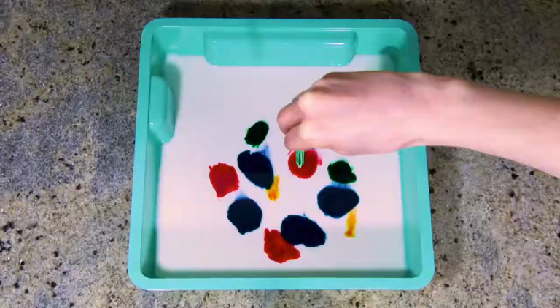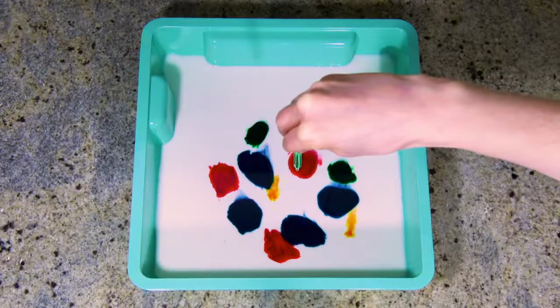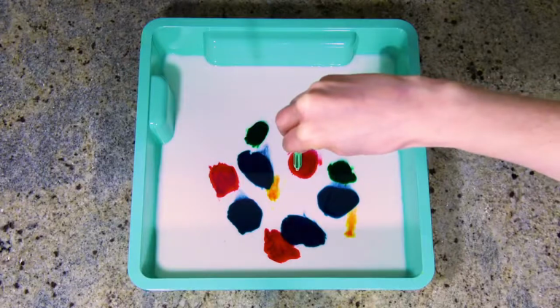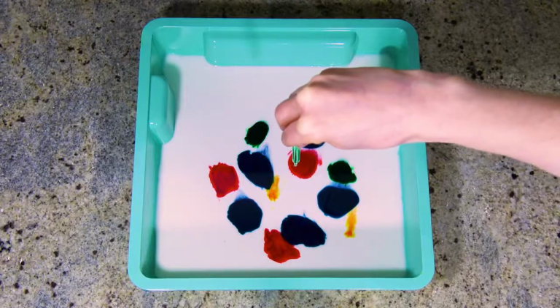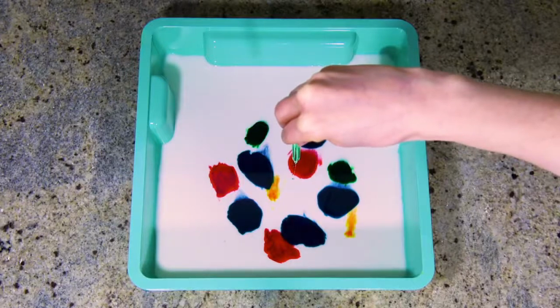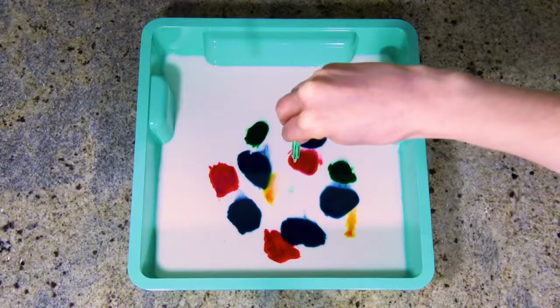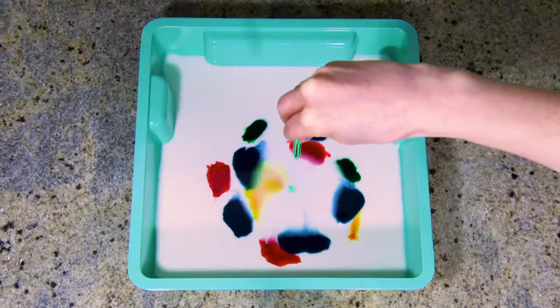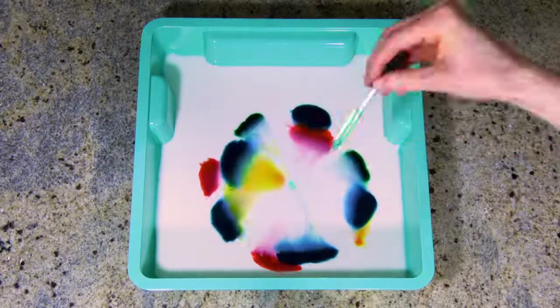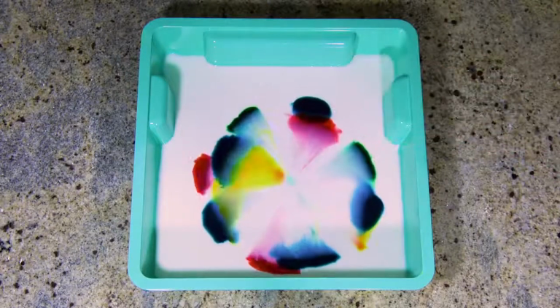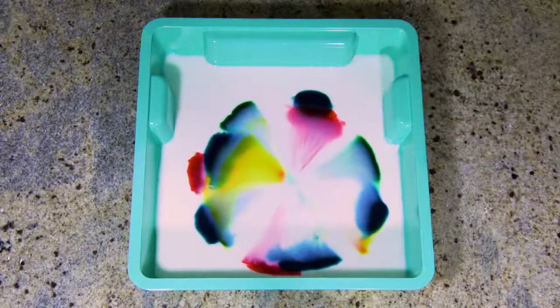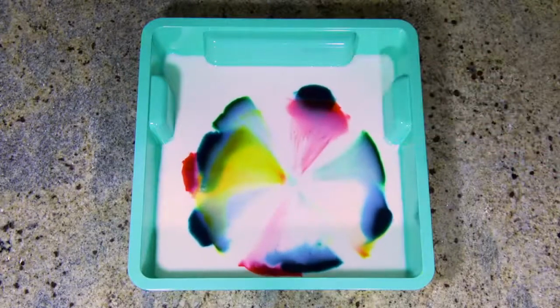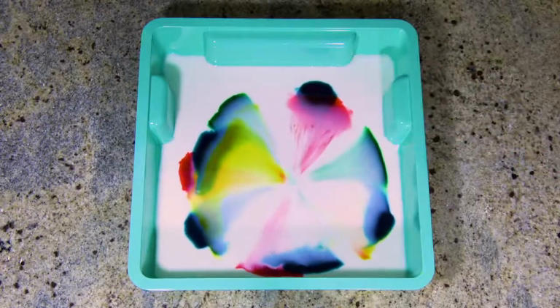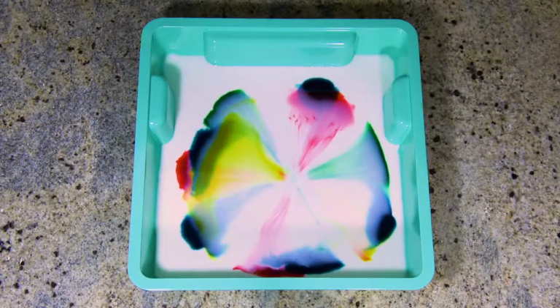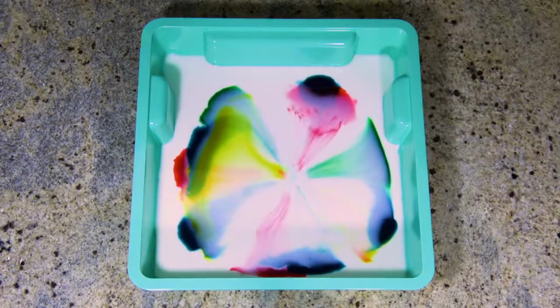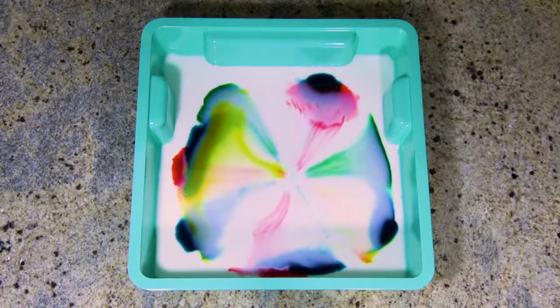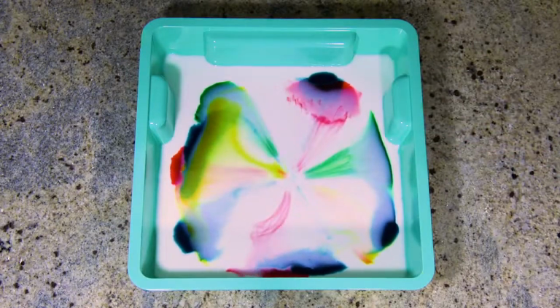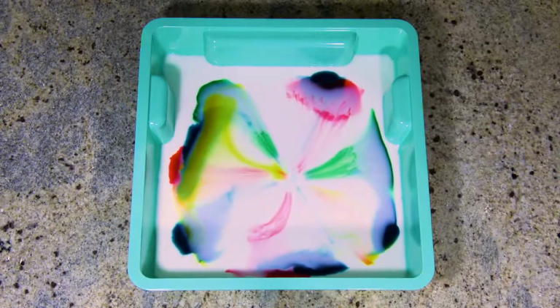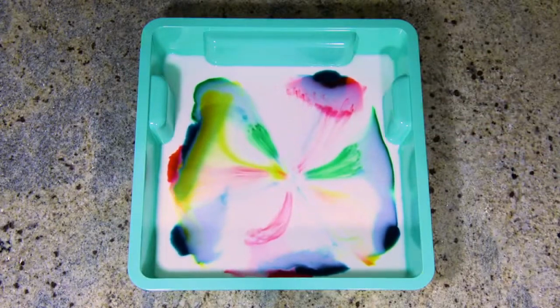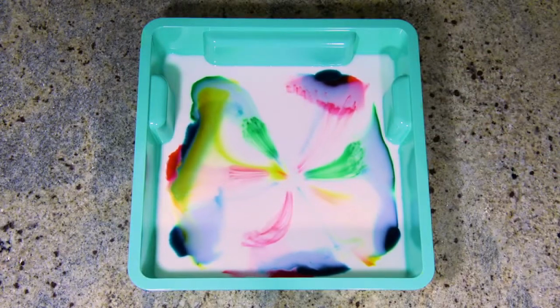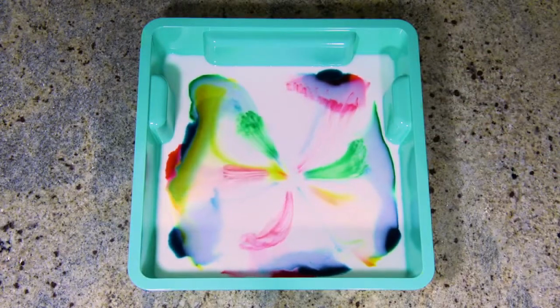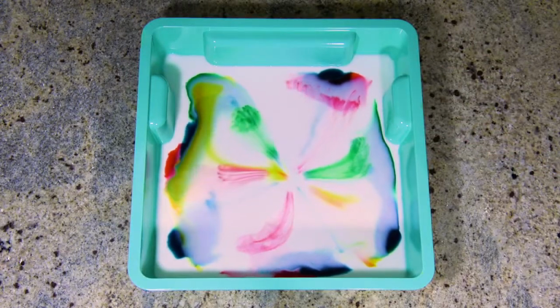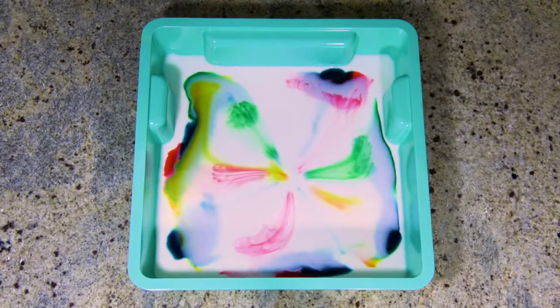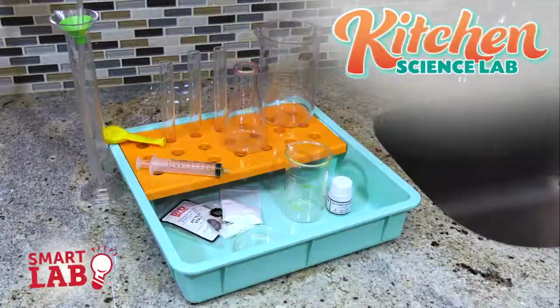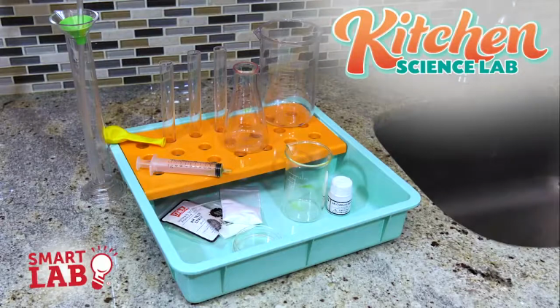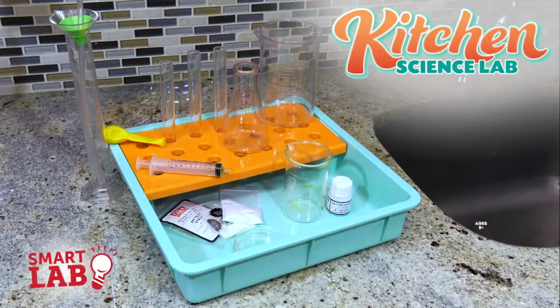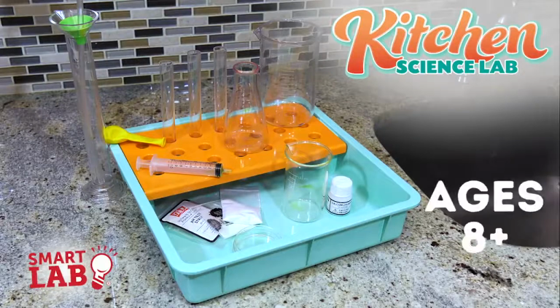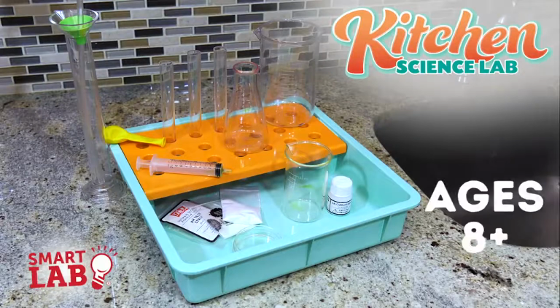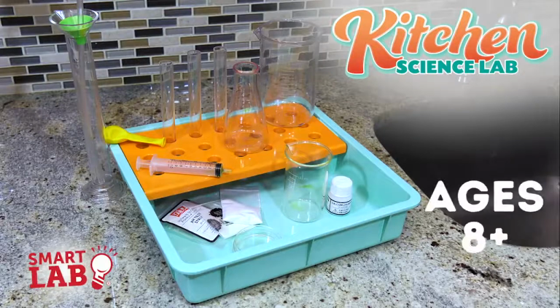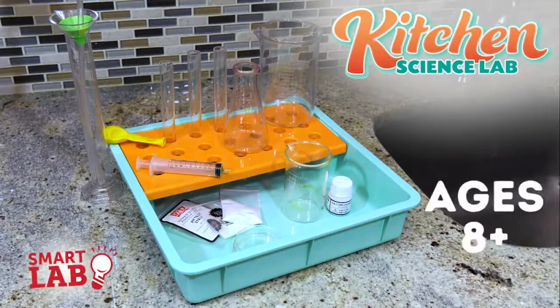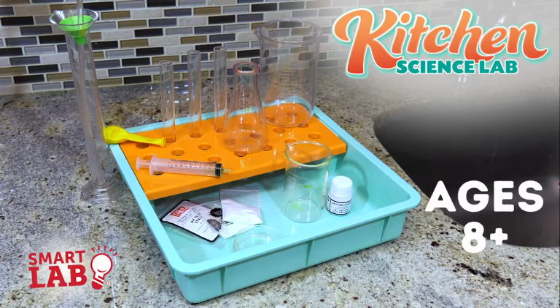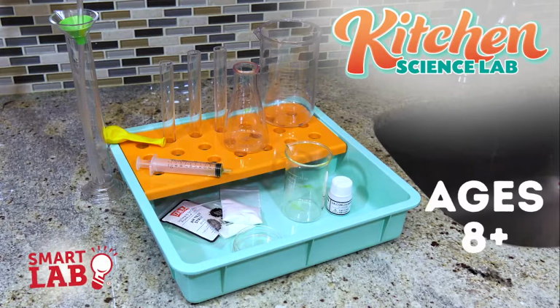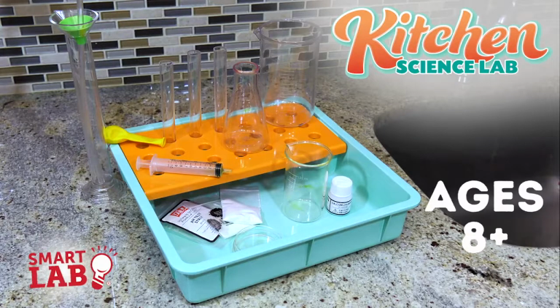Many experiments can be done in the workstation, which contains the mess and makes cleanup super quick and easy. For ages 8 and up from Smart Lab Toys.